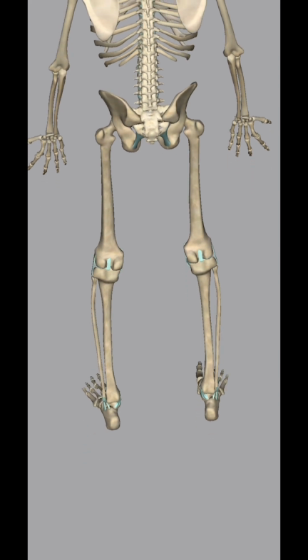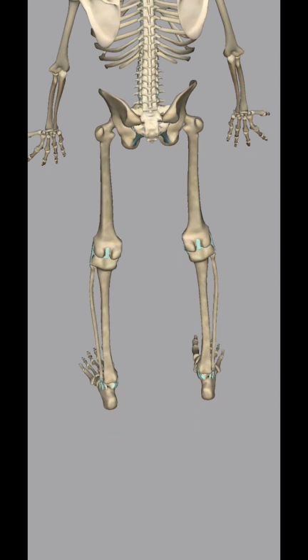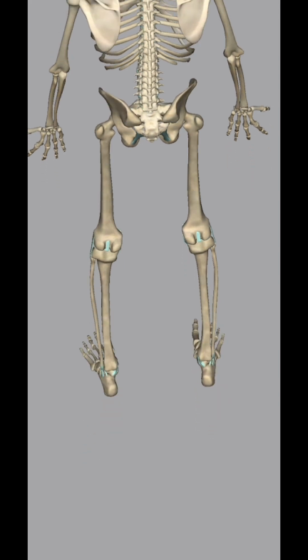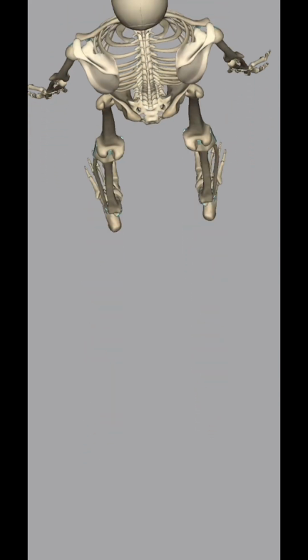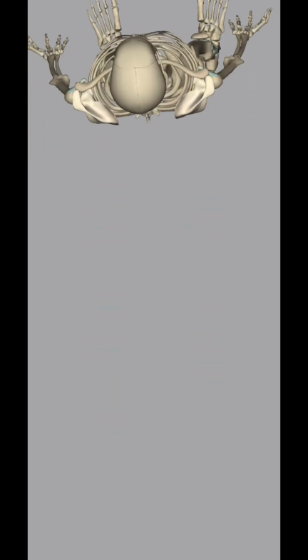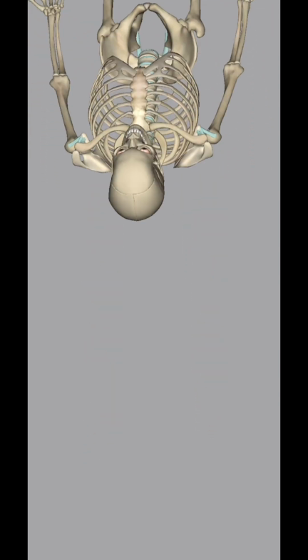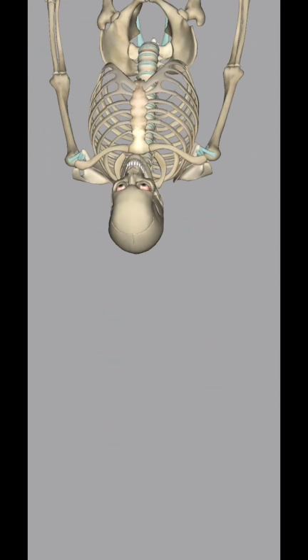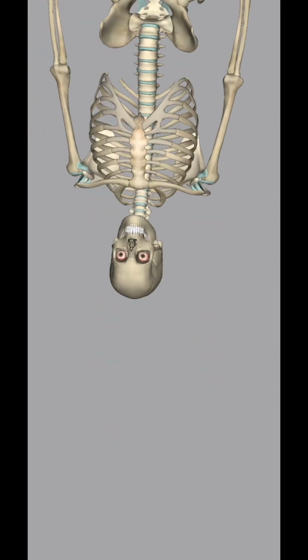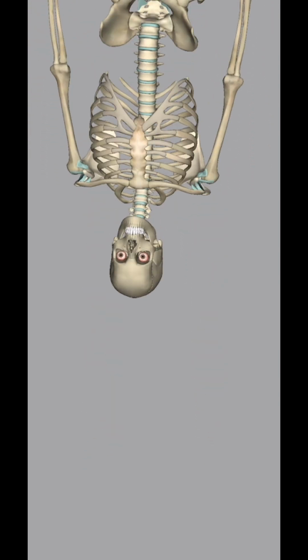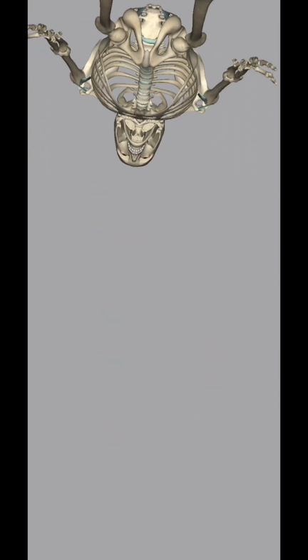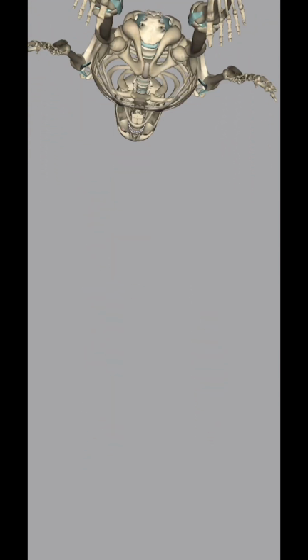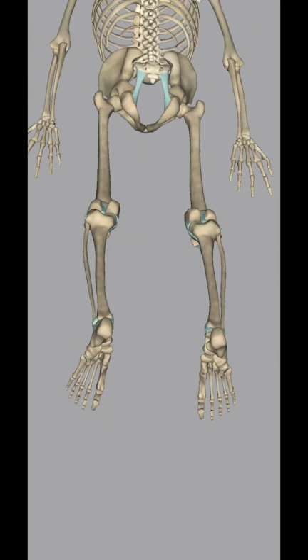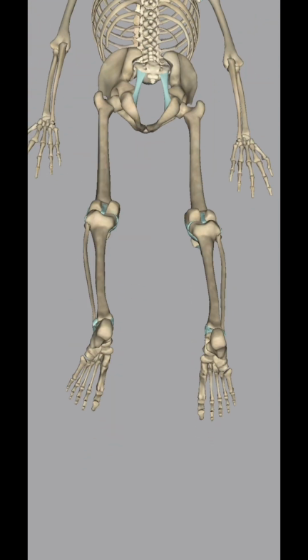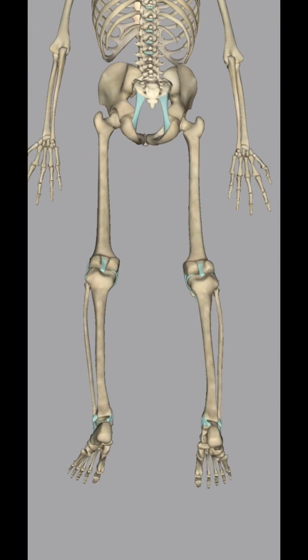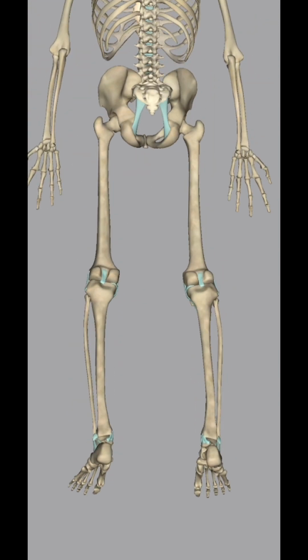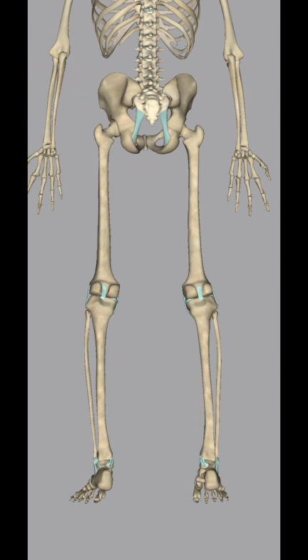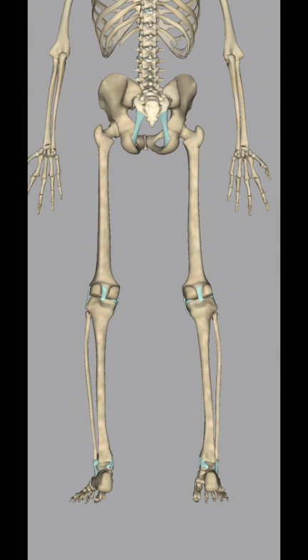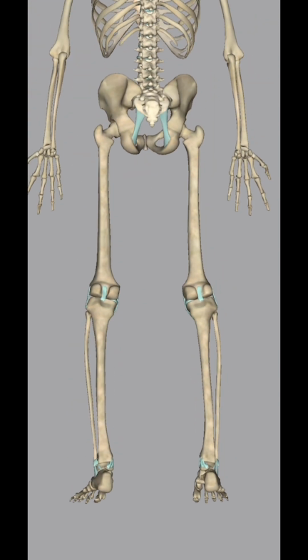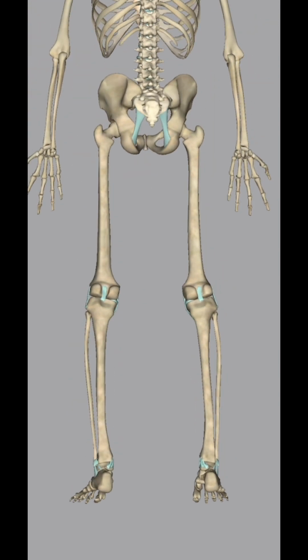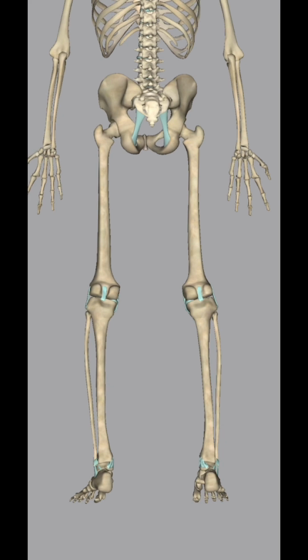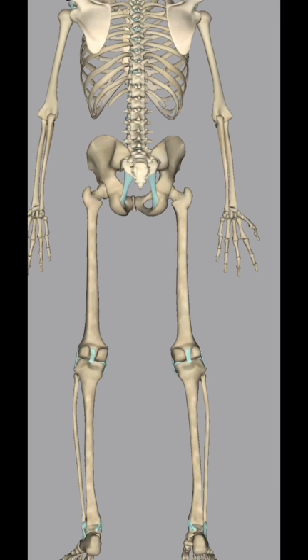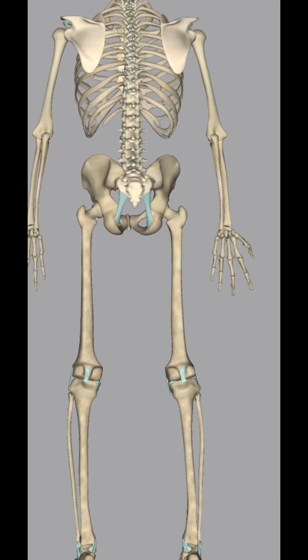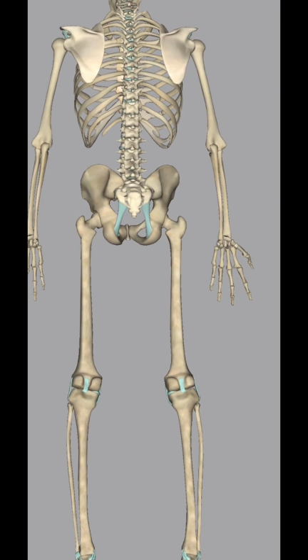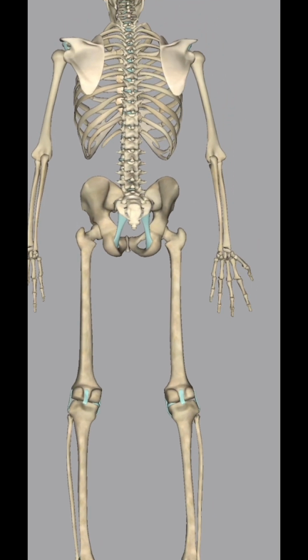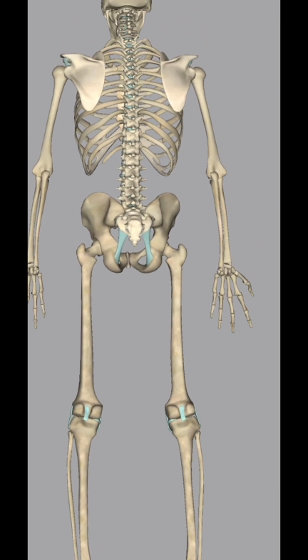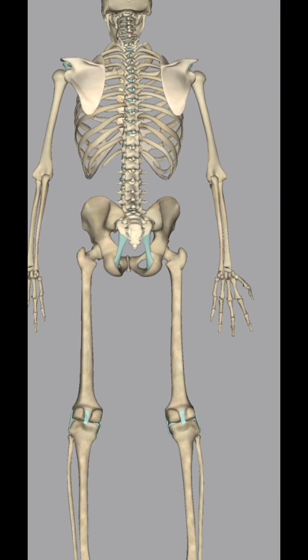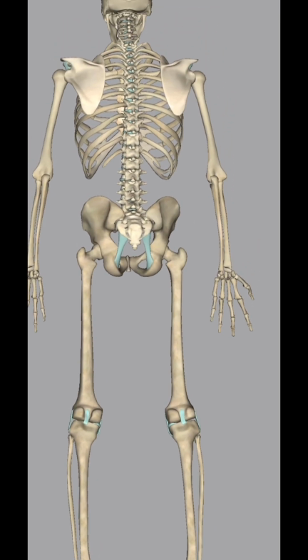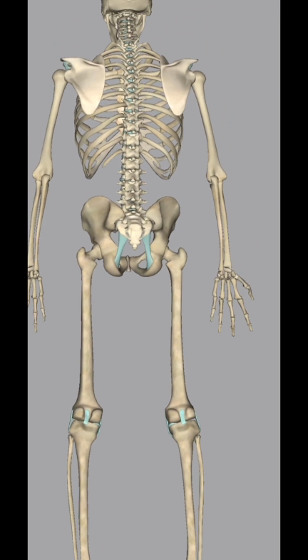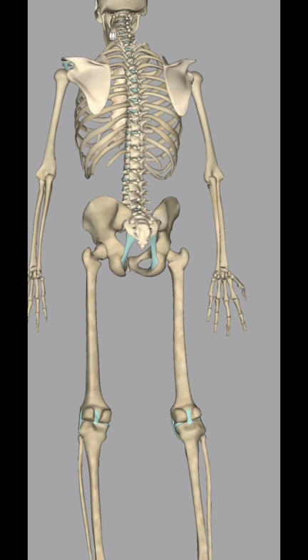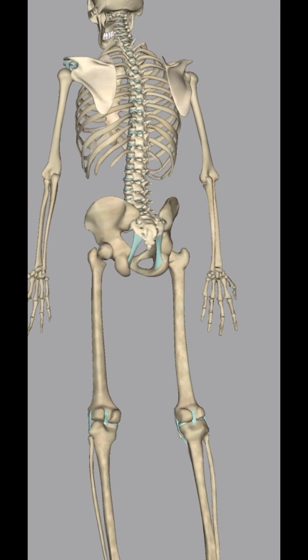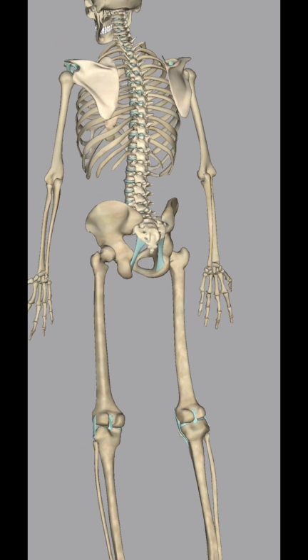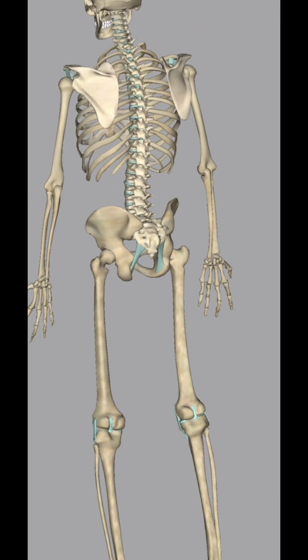The stapes bone in the ear is the shortest bone in the human body, contributing to hearing but being delicate in structure.